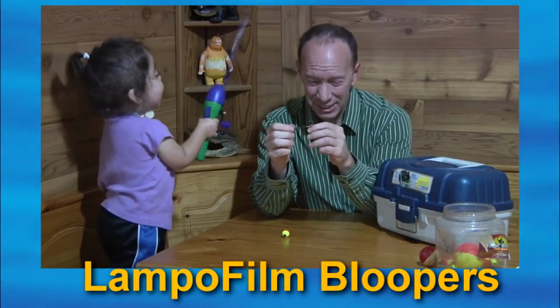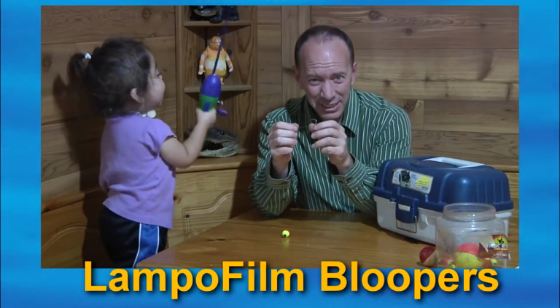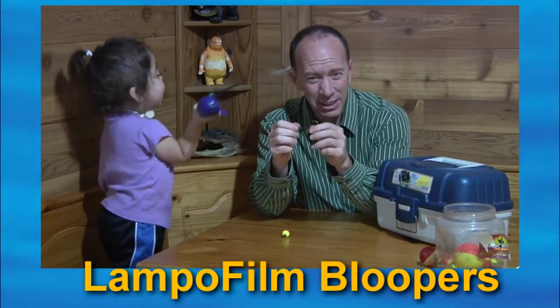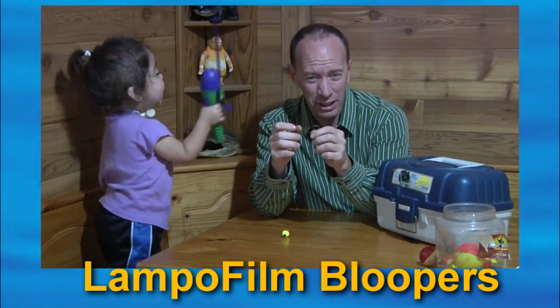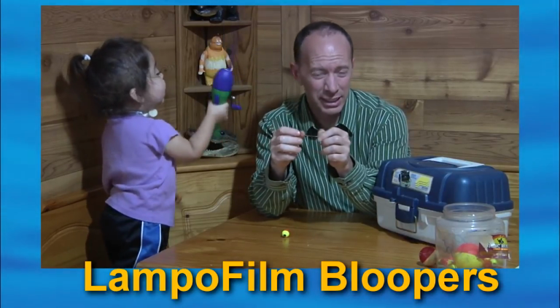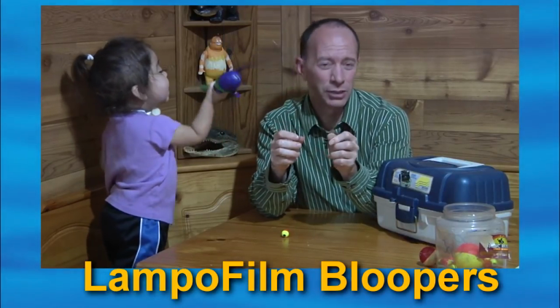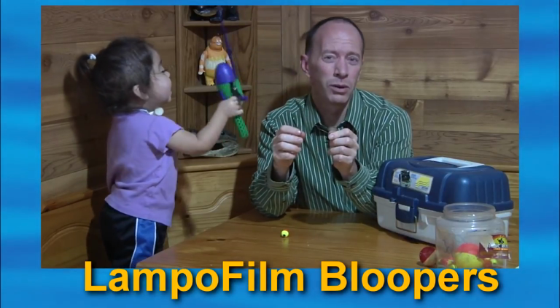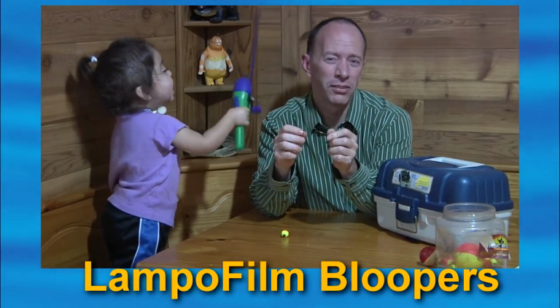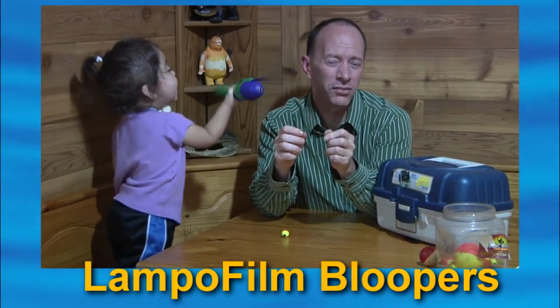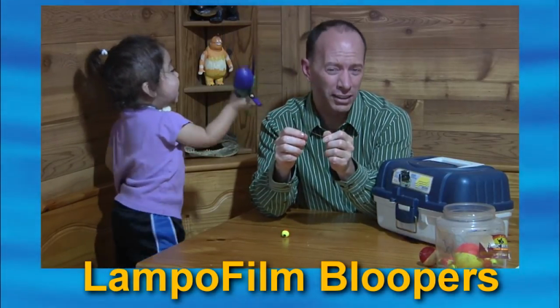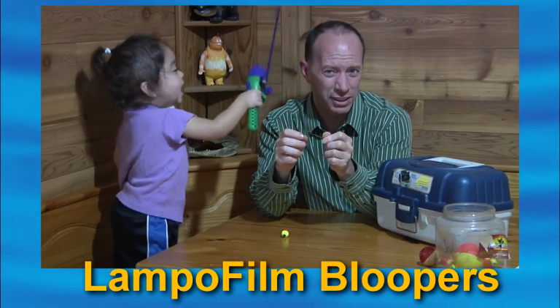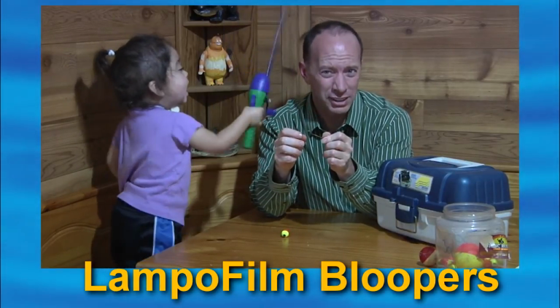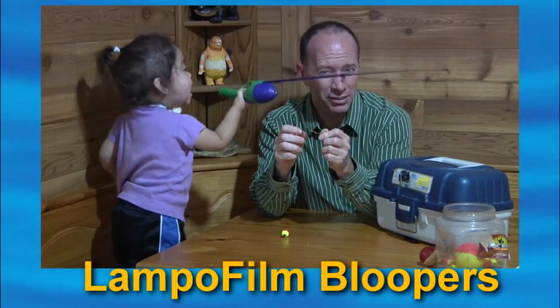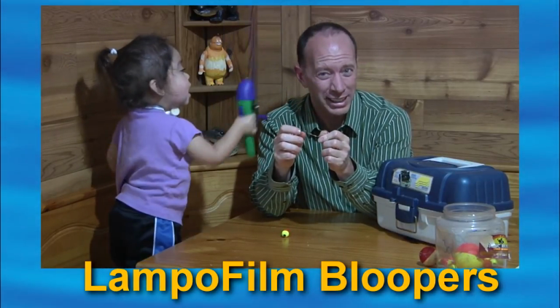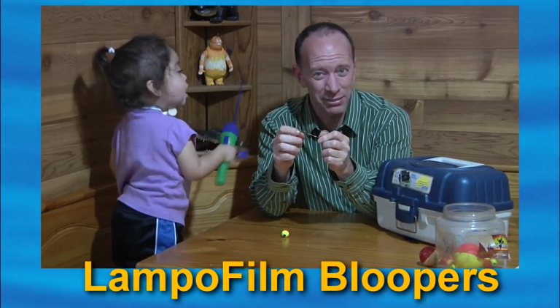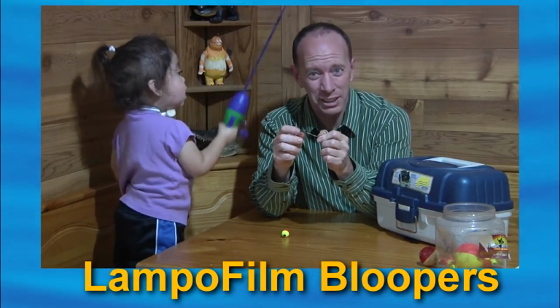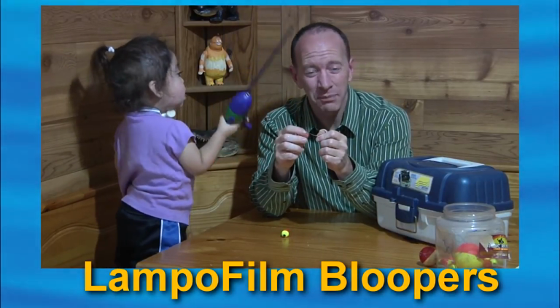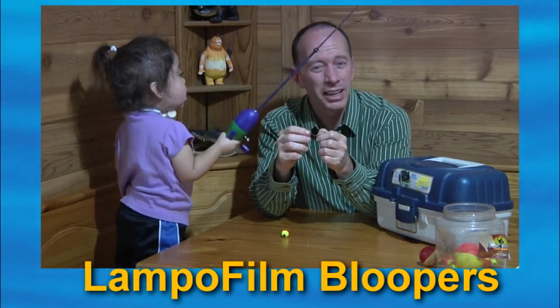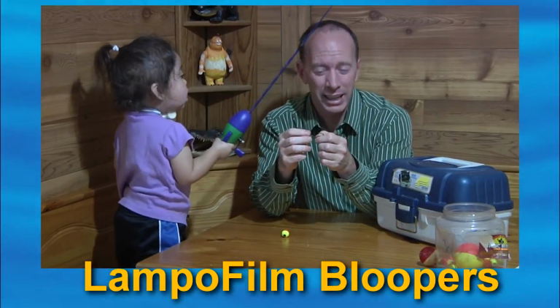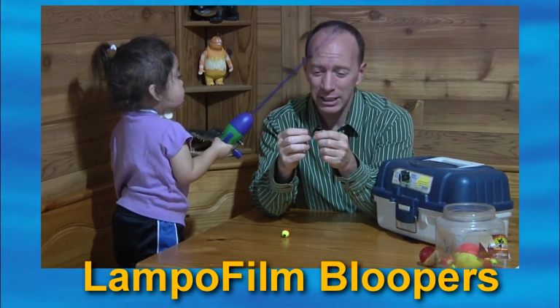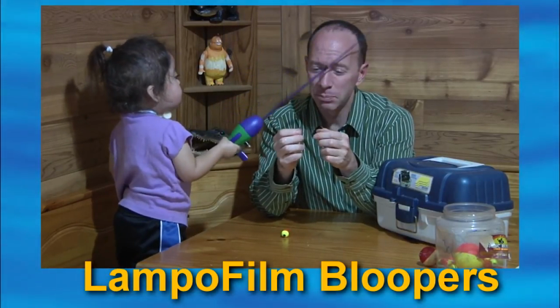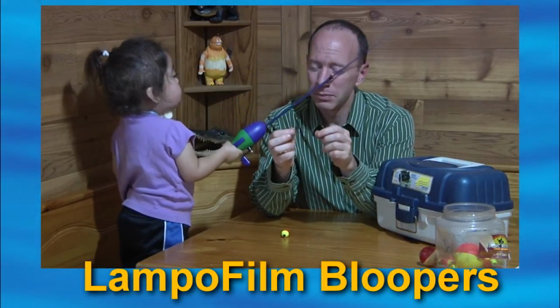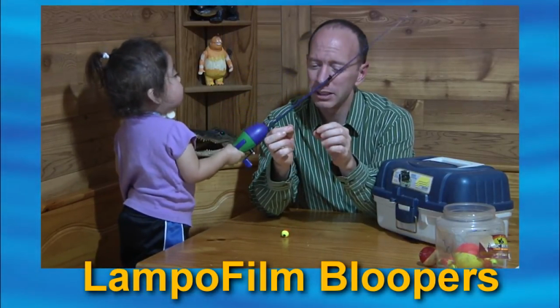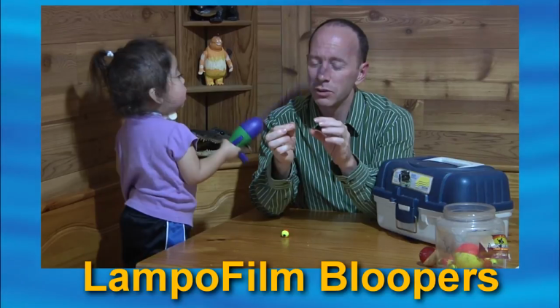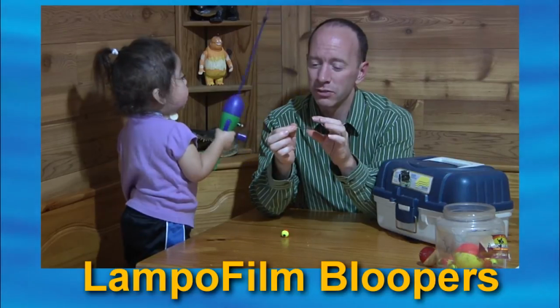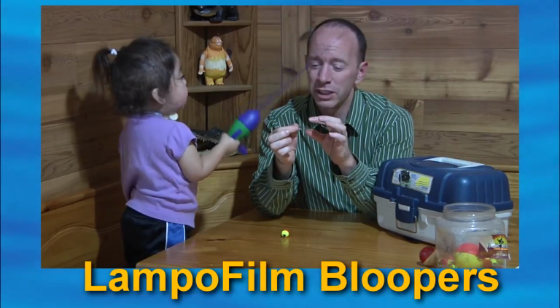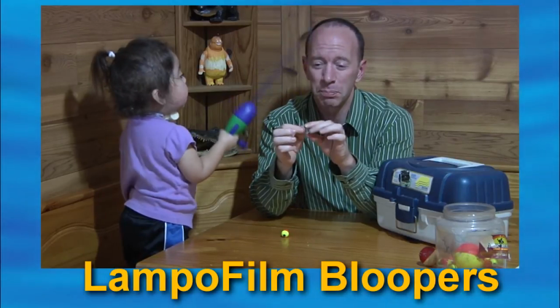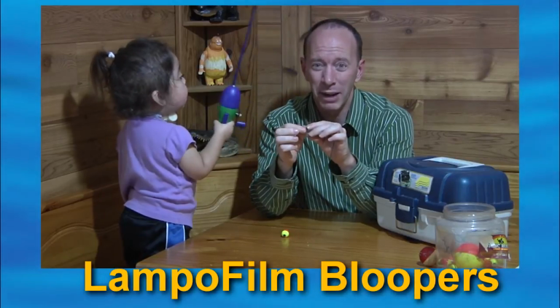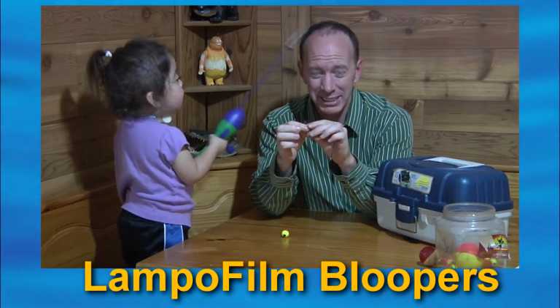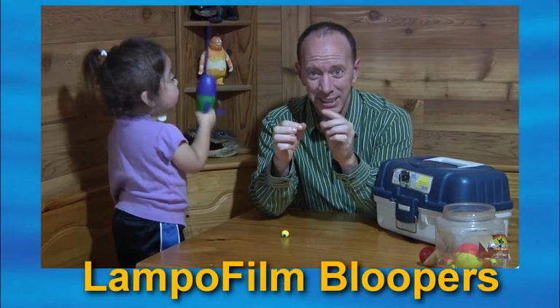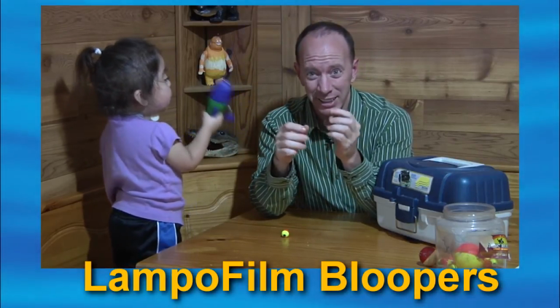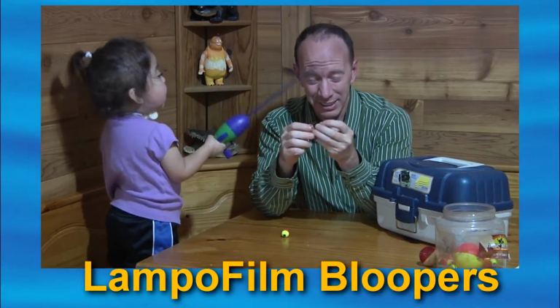This hook is one of my favorite hooks for catfish. It does its job when the fish bites down on it.